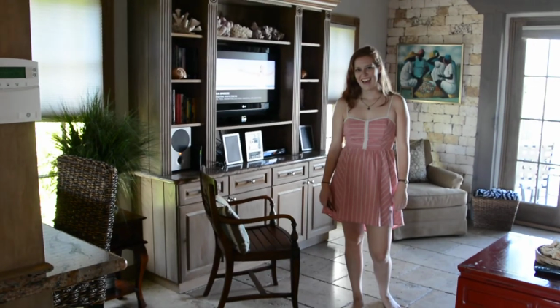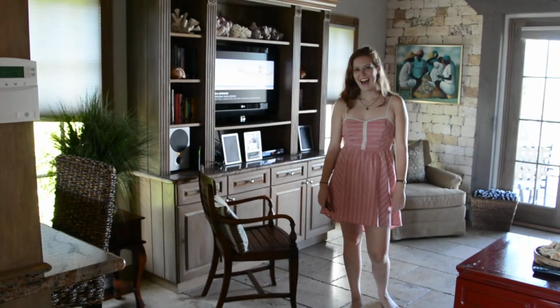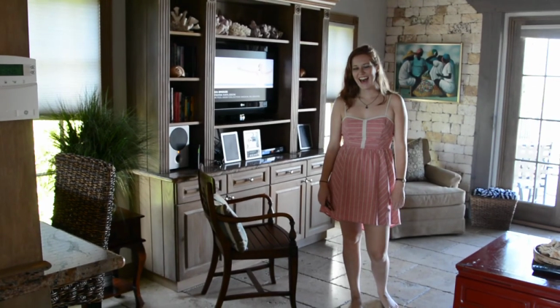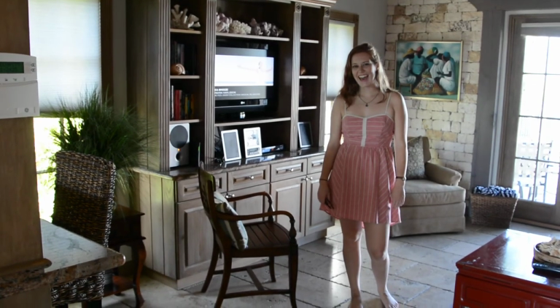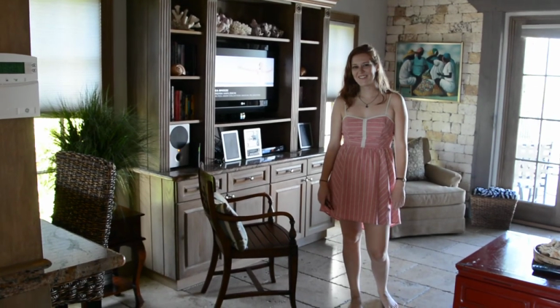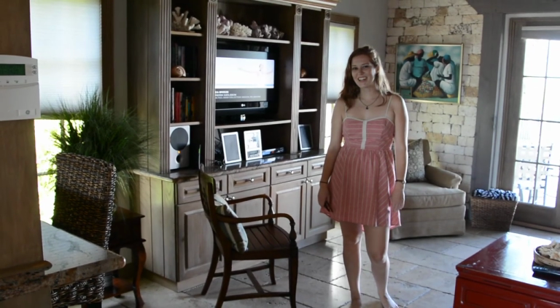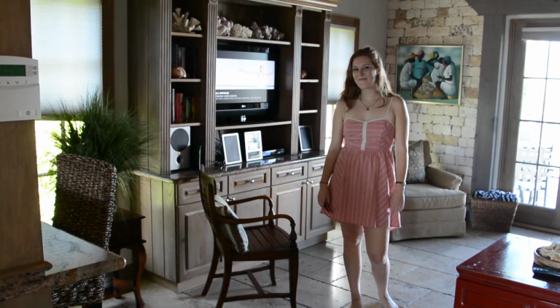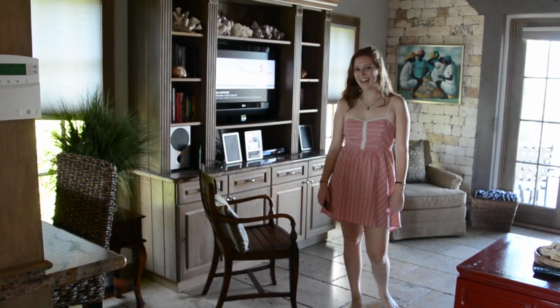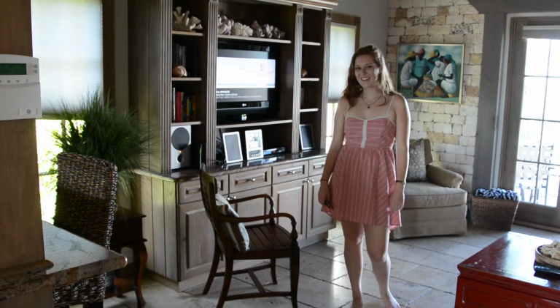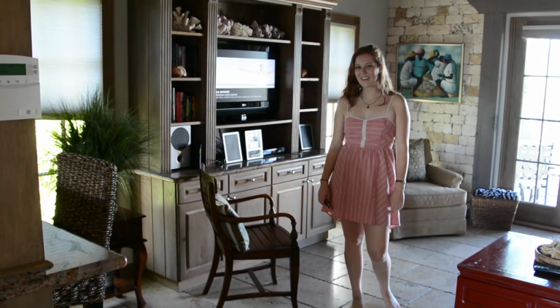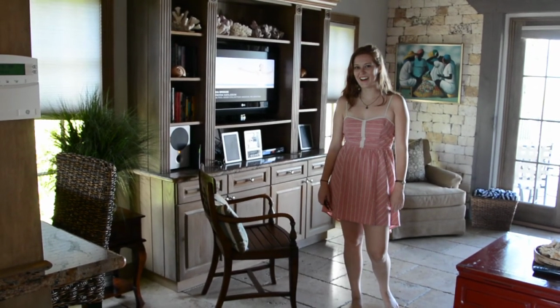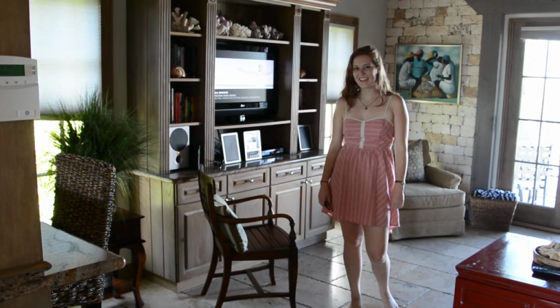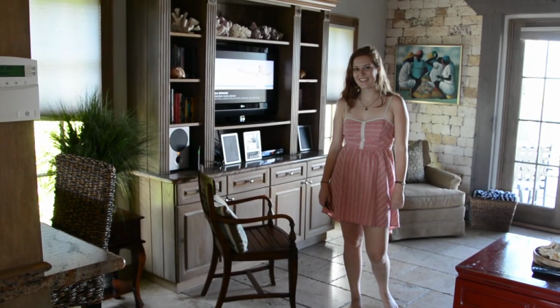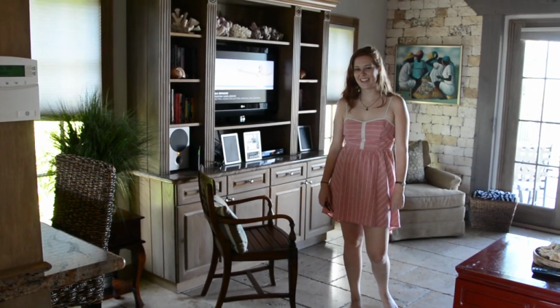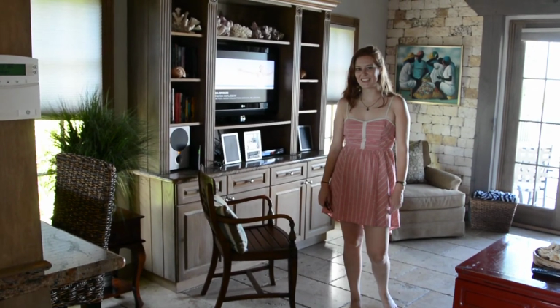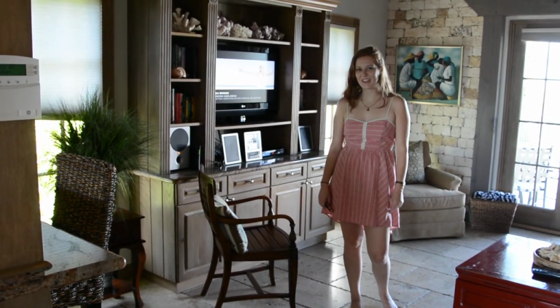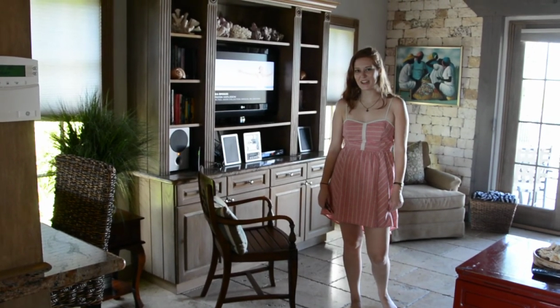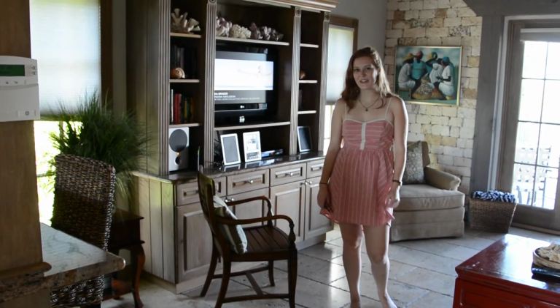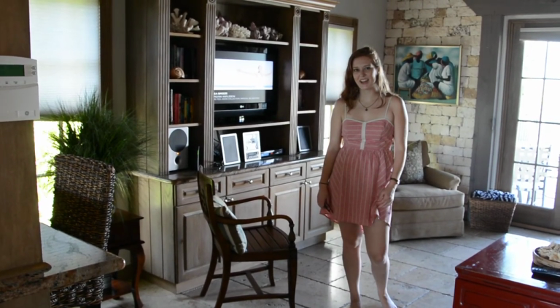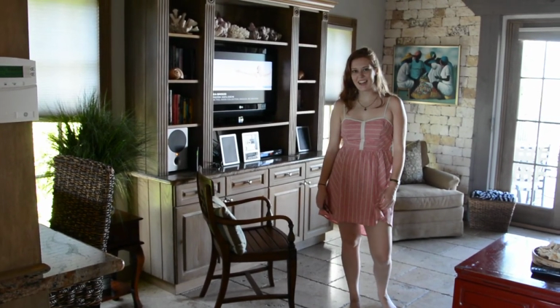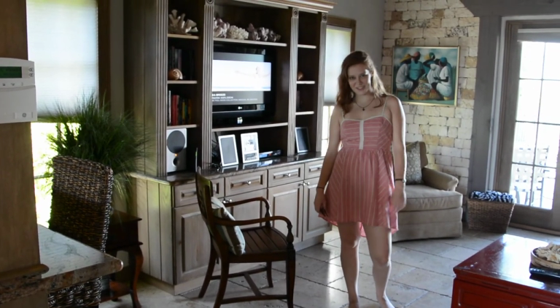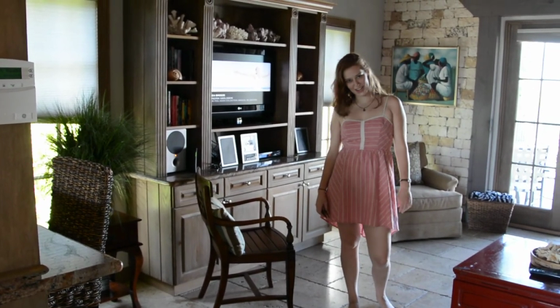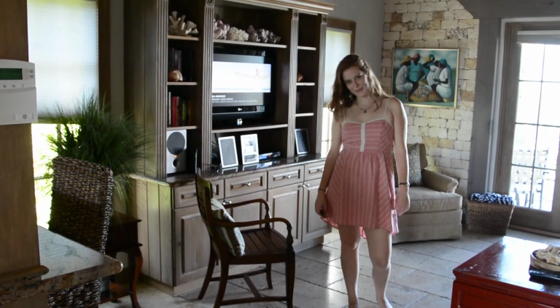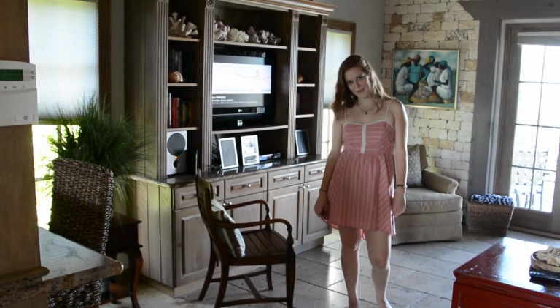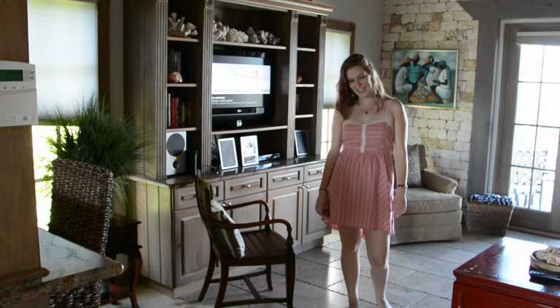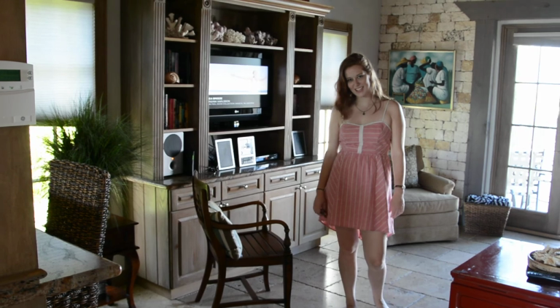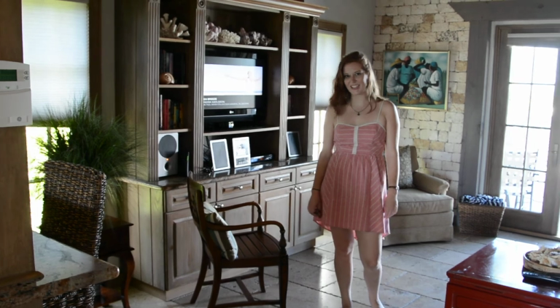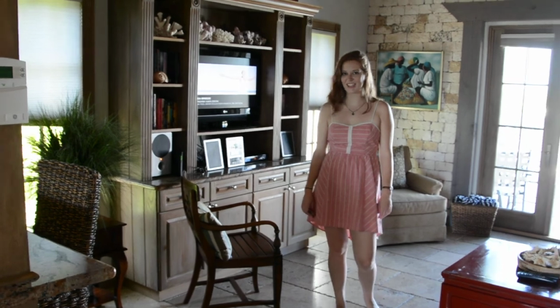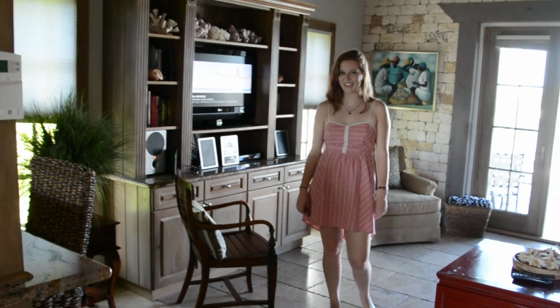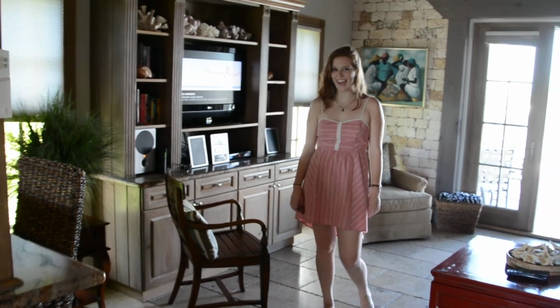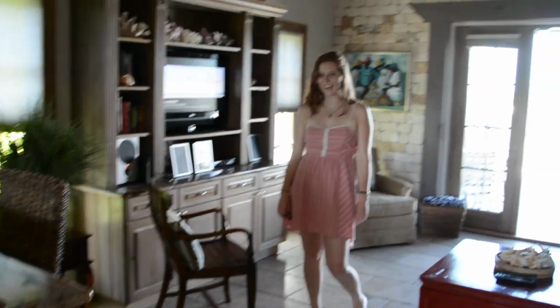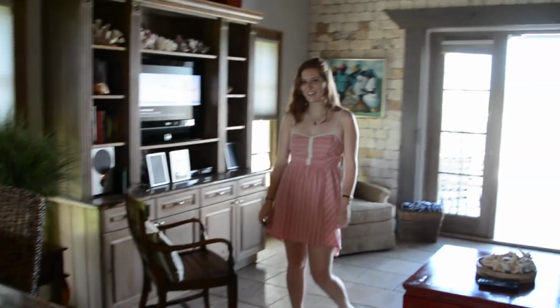Hi, I'm here at Ballyhoo Cottage in the Turtle Cove area of Grace Bay Beach in Turks and Caicos.